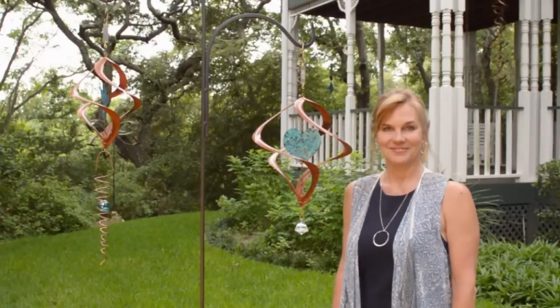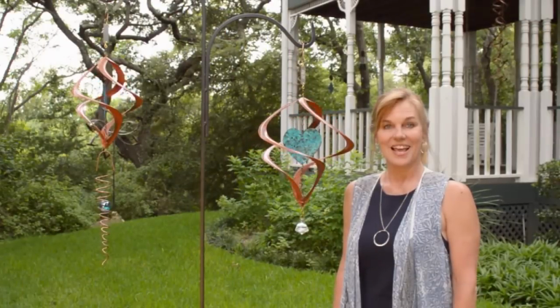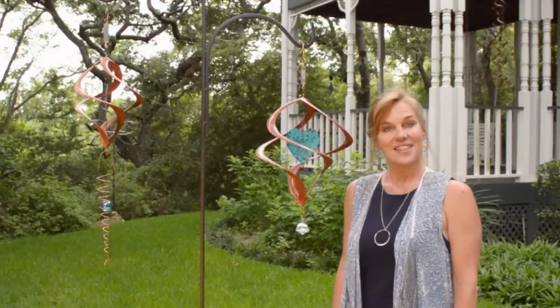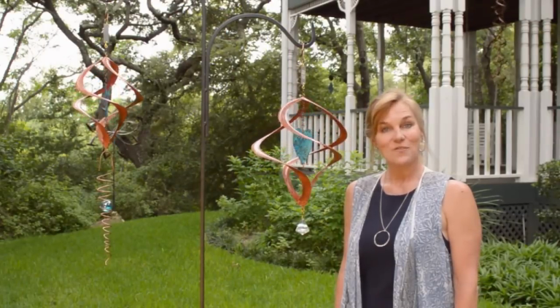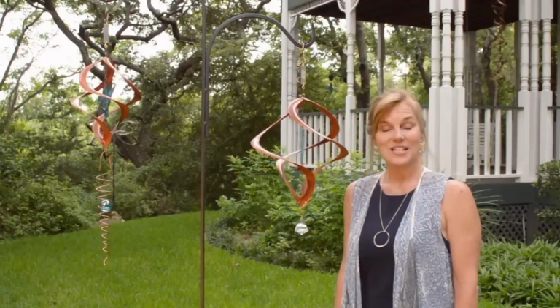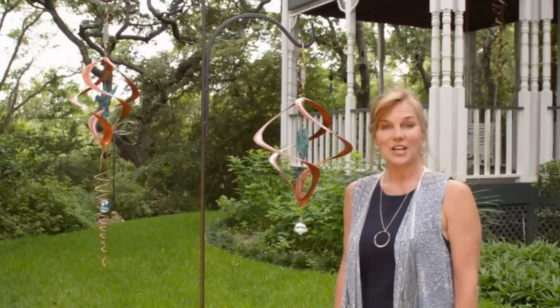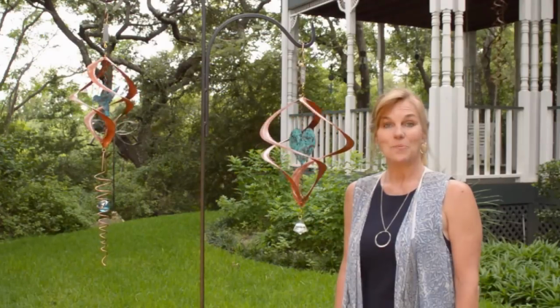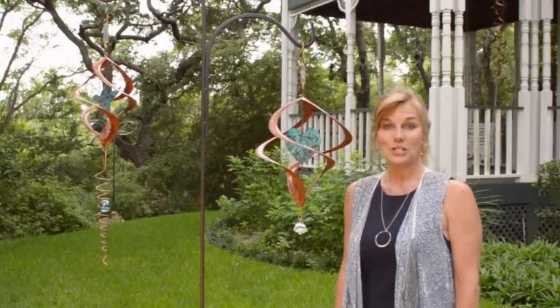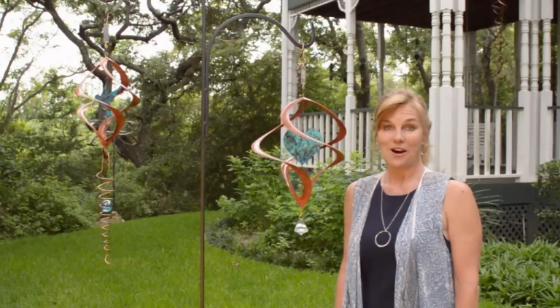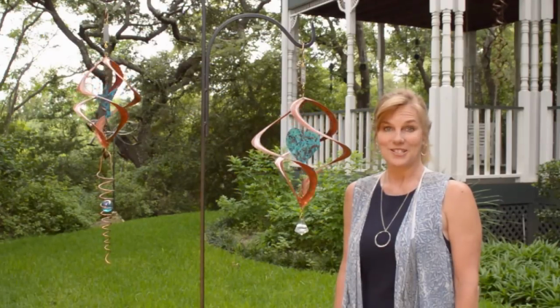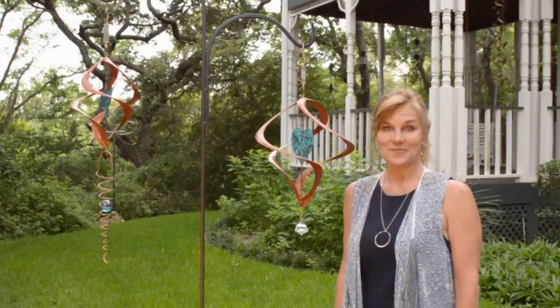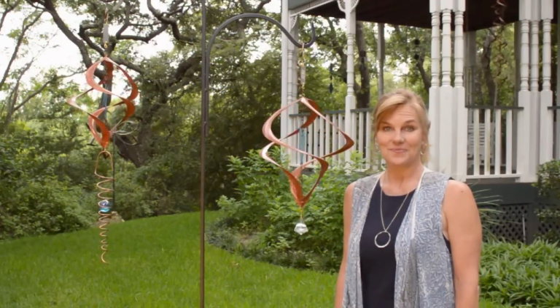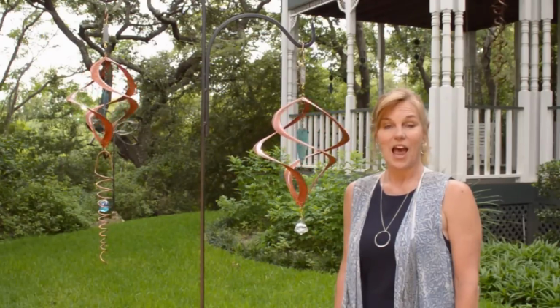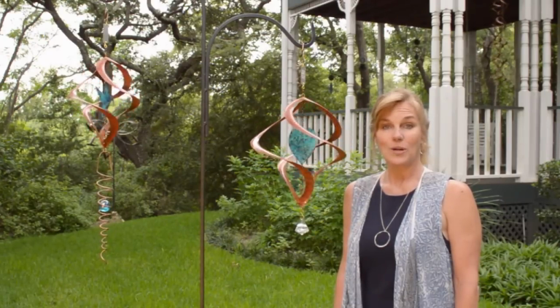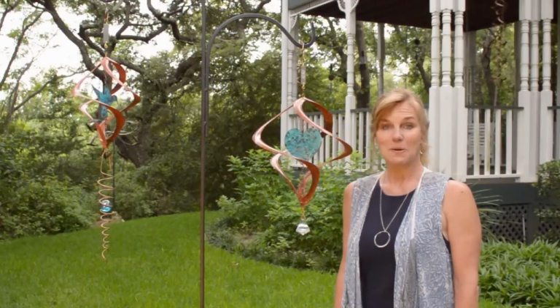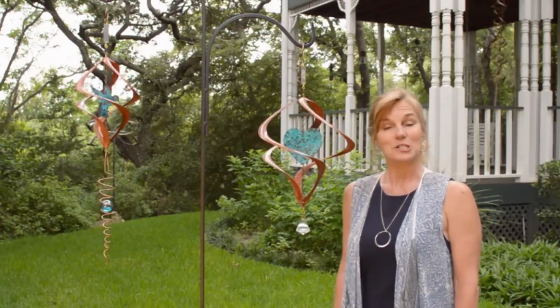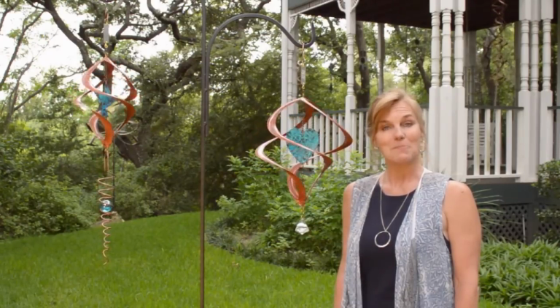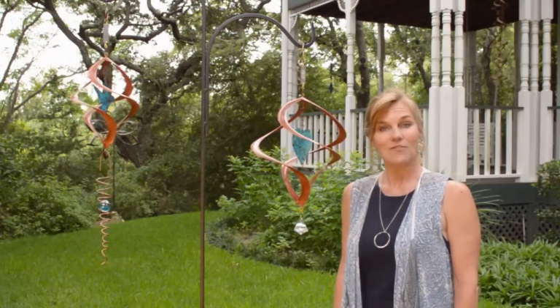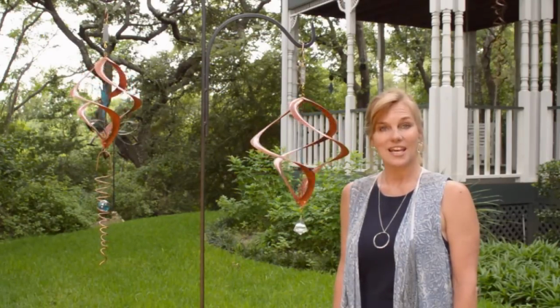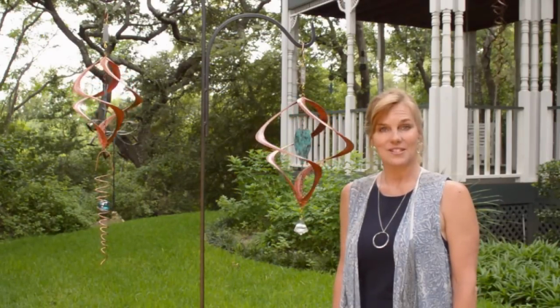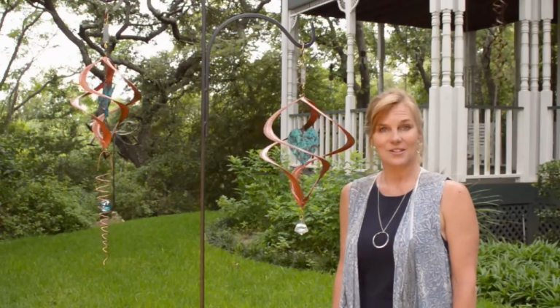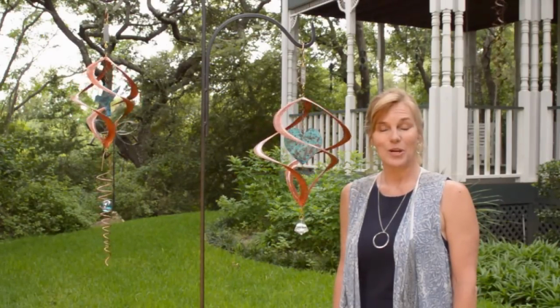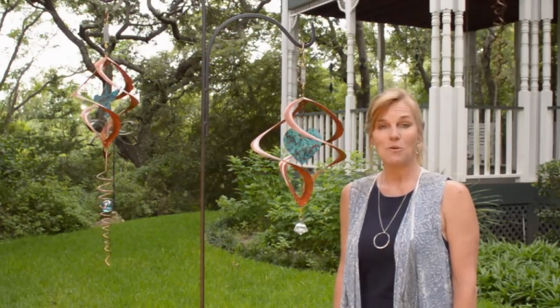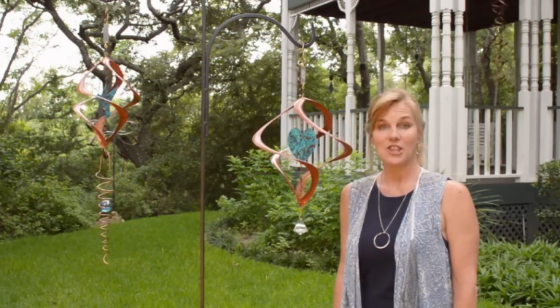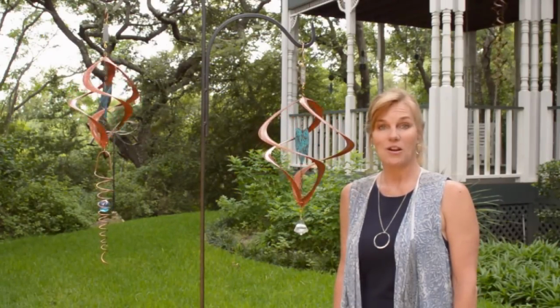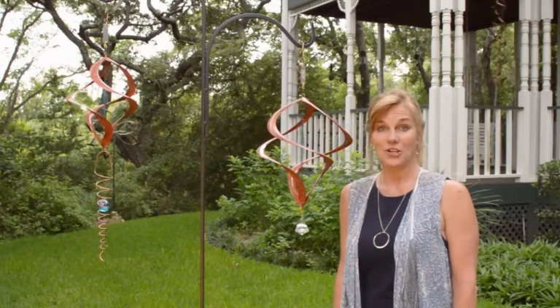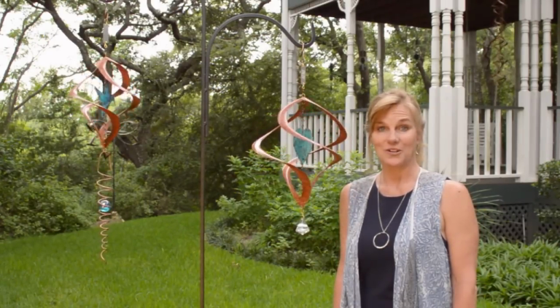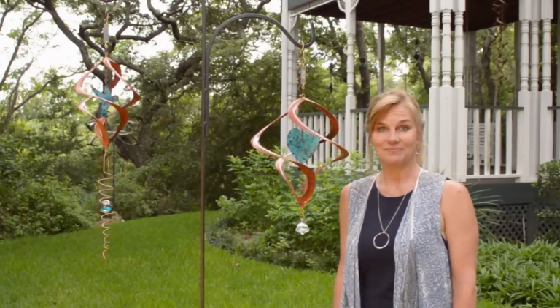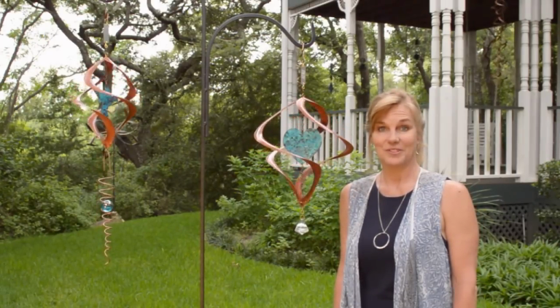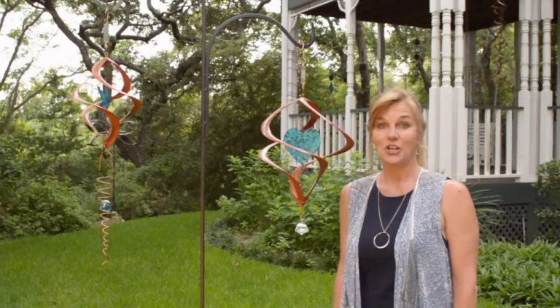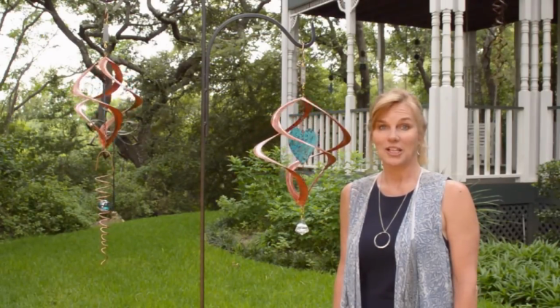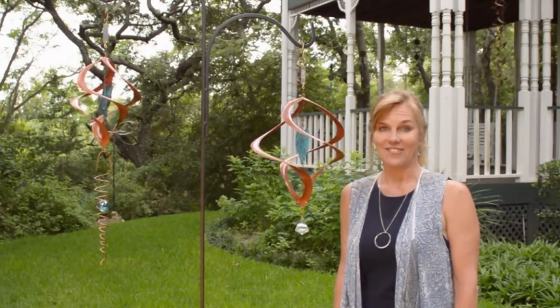Thank you for visiting Breezeway Arts. Our wind spinners make perfect gifts. We hope you find the one for you. You'll love it.